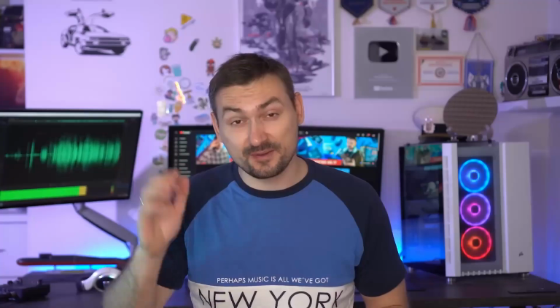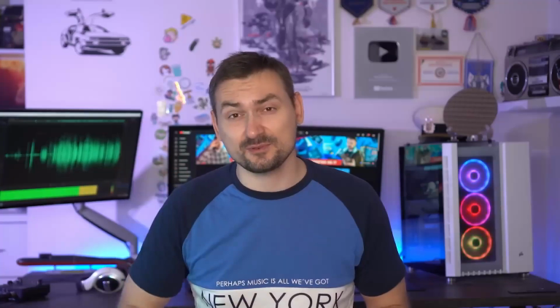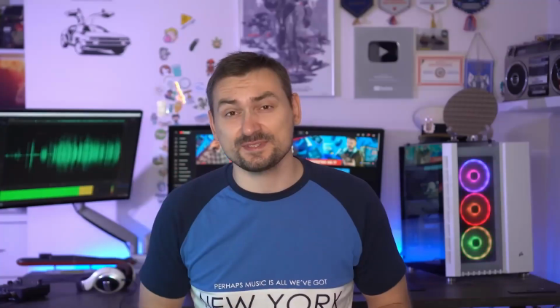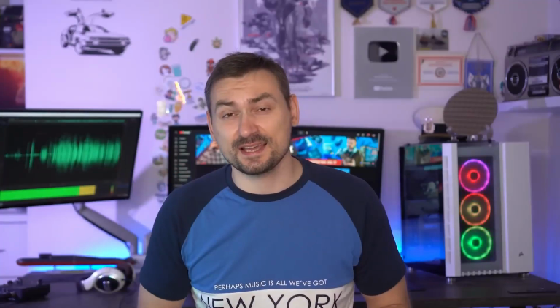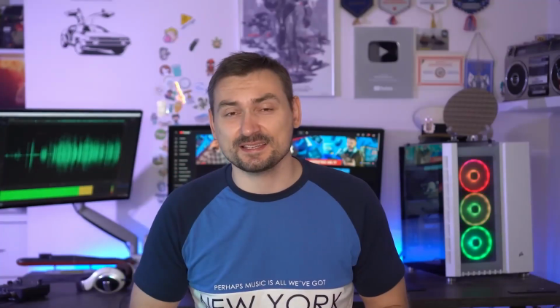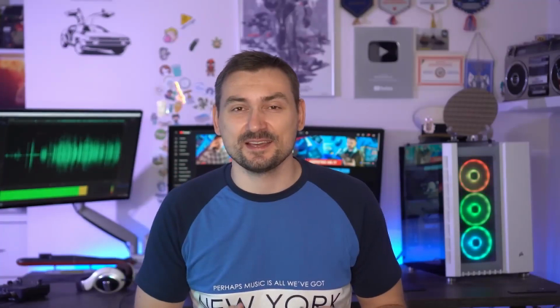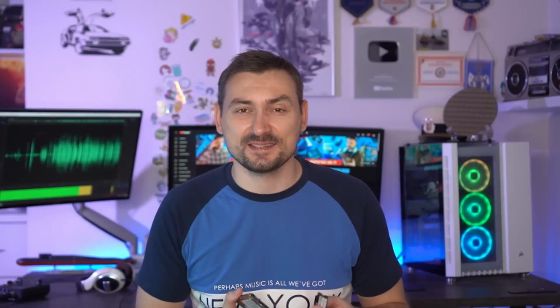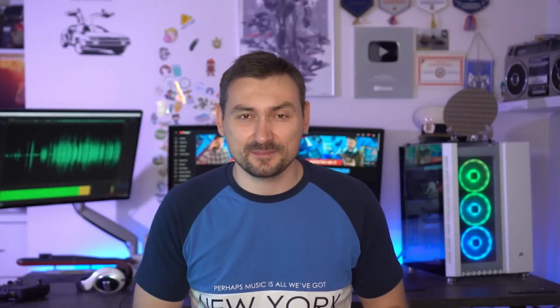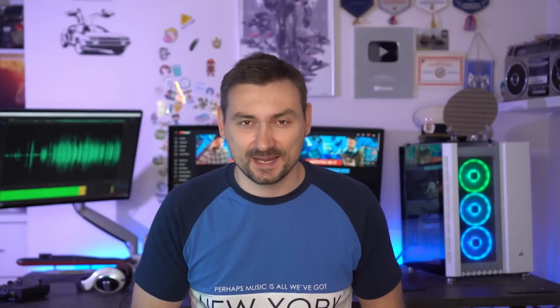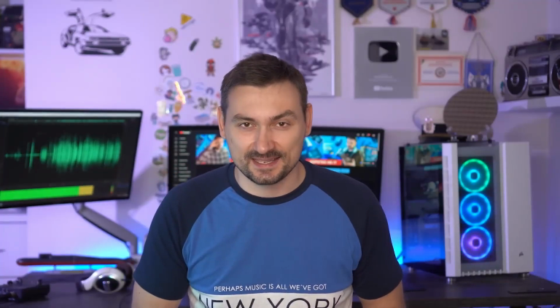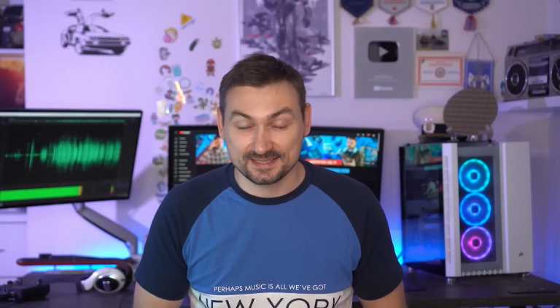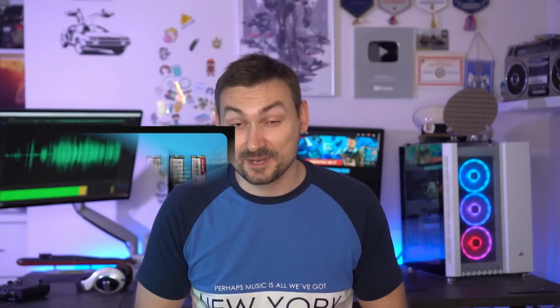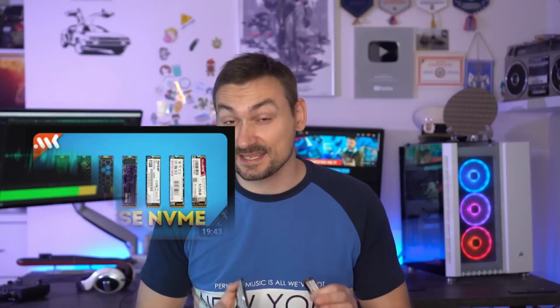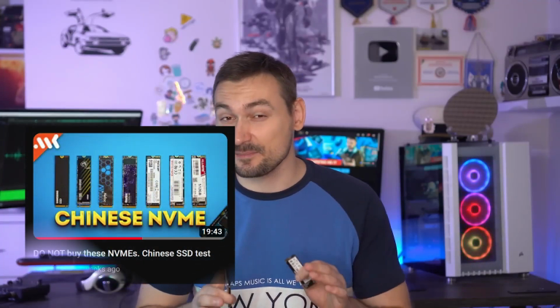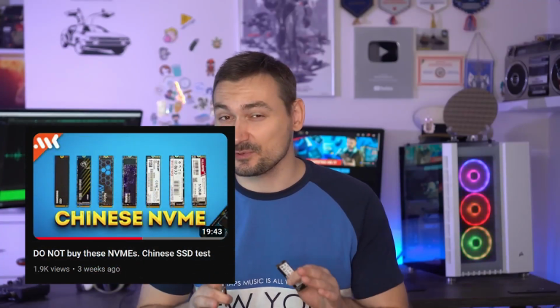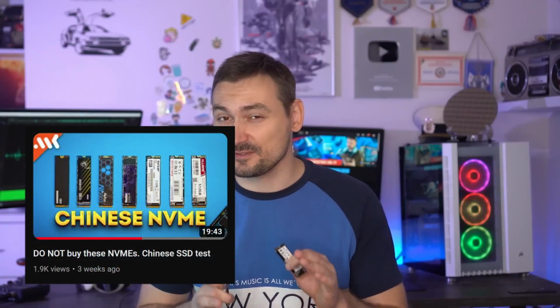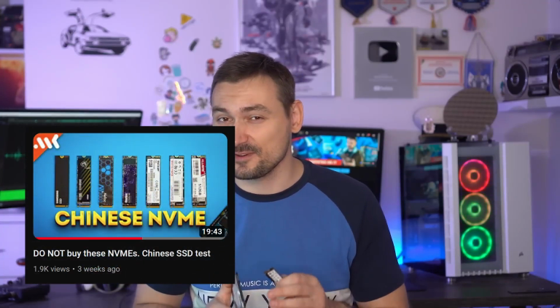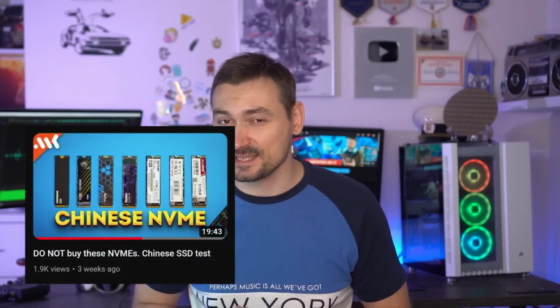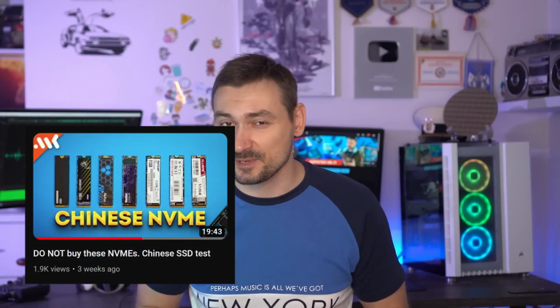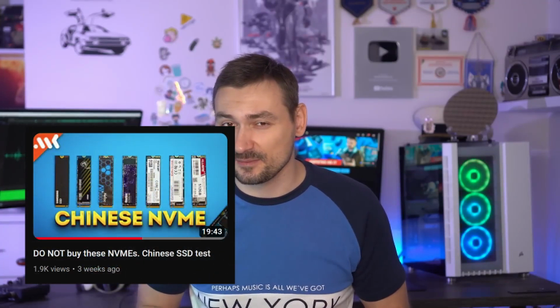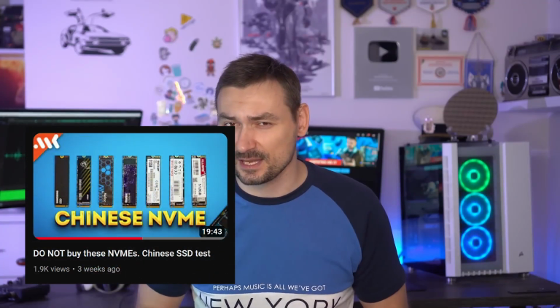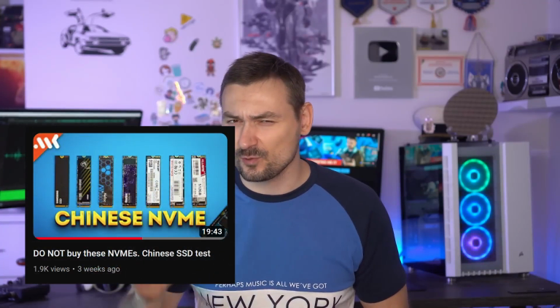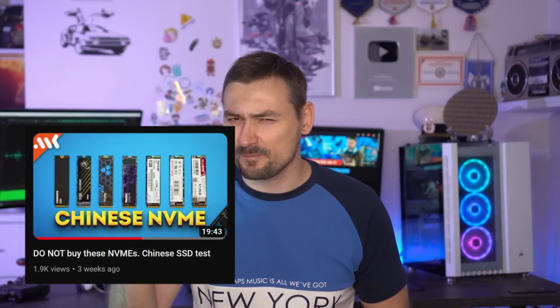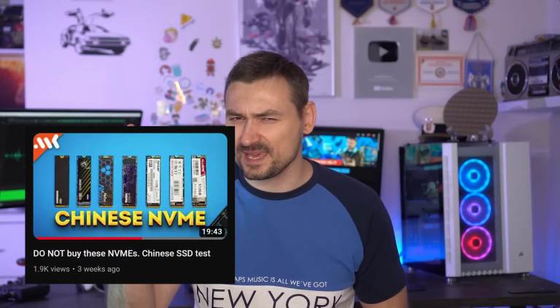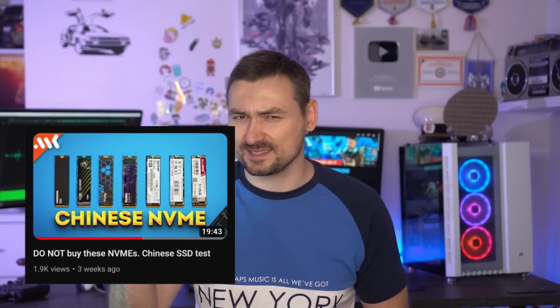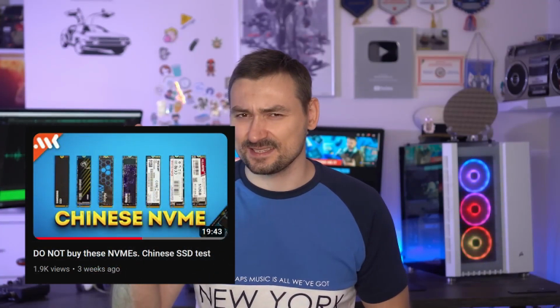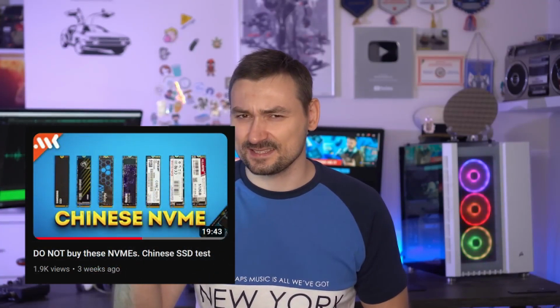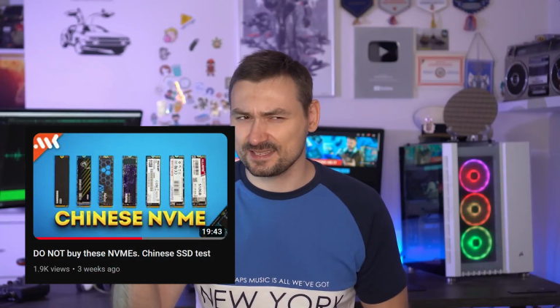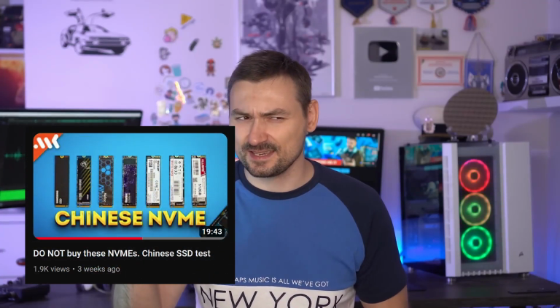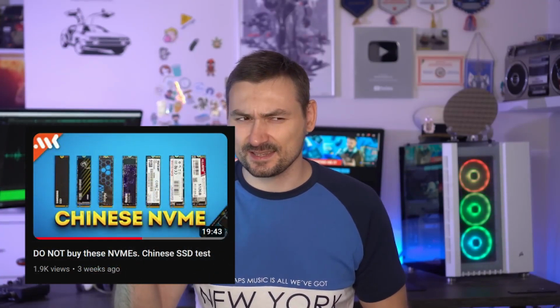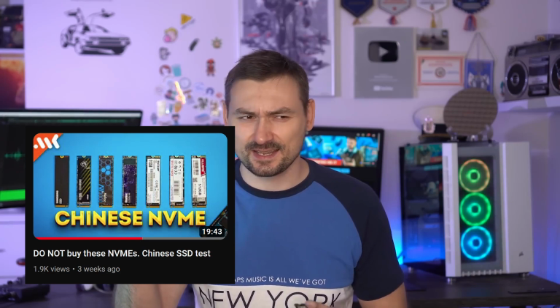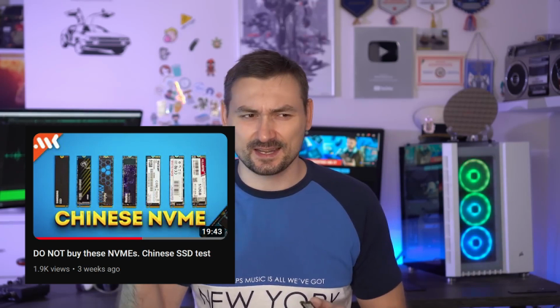Hello friends, this is MK here. In our last video we tested some cheap no-name Chinese SSDs.